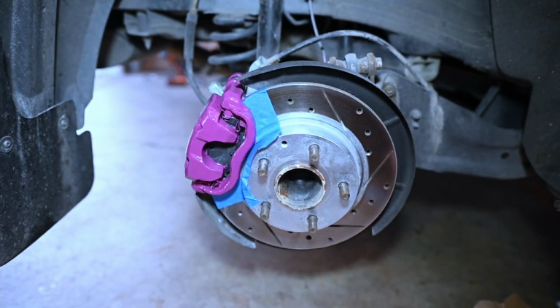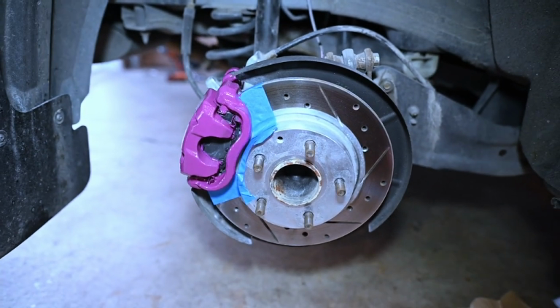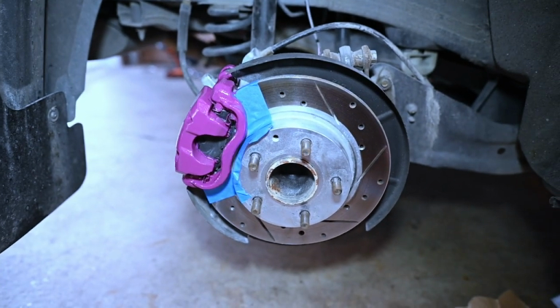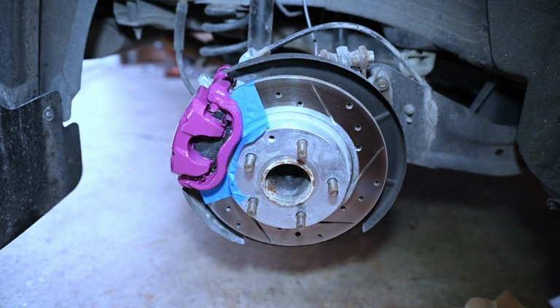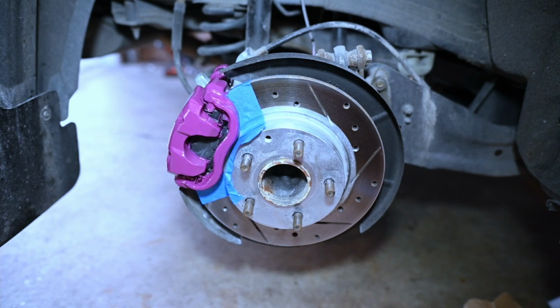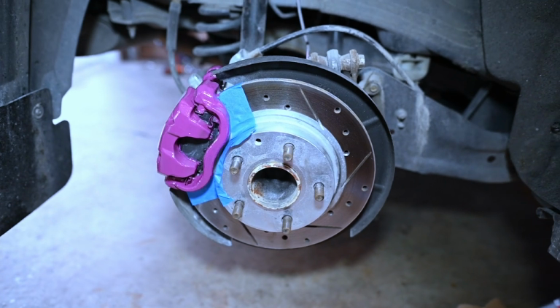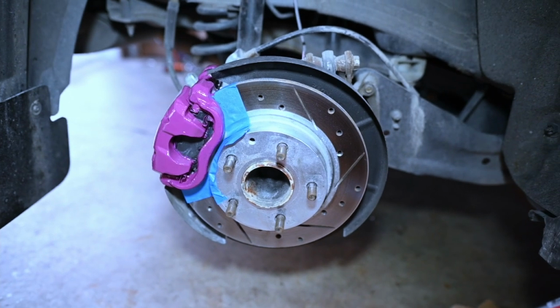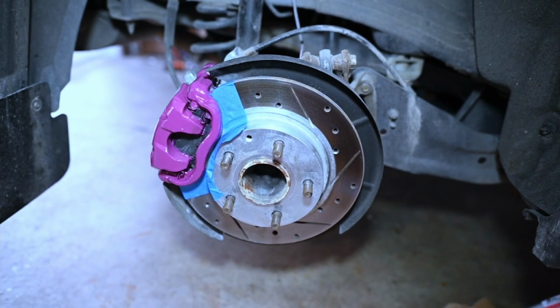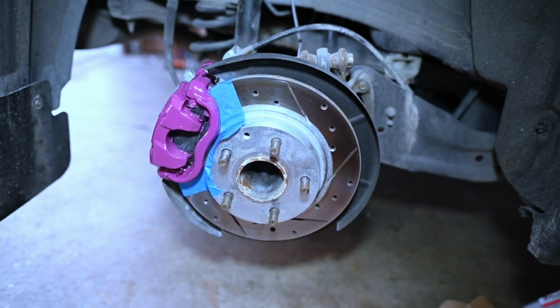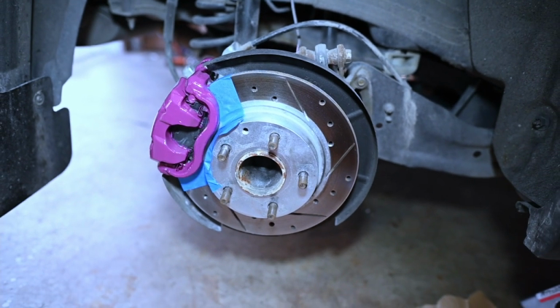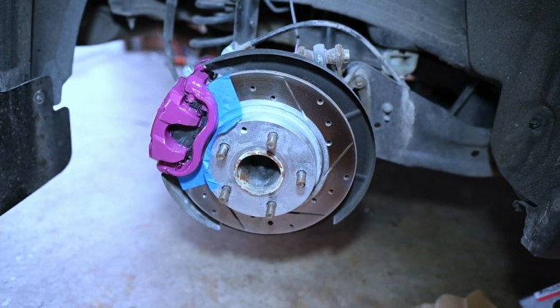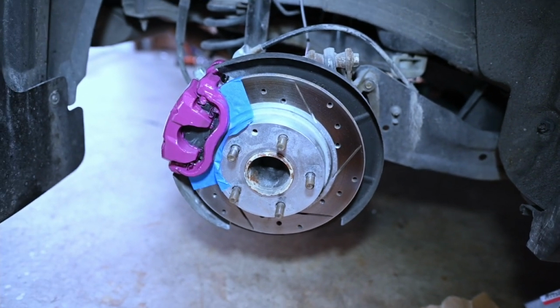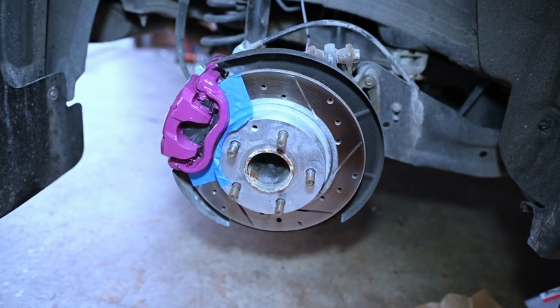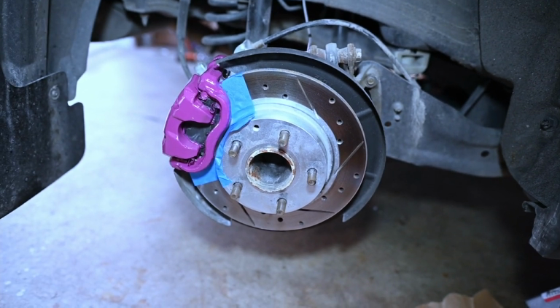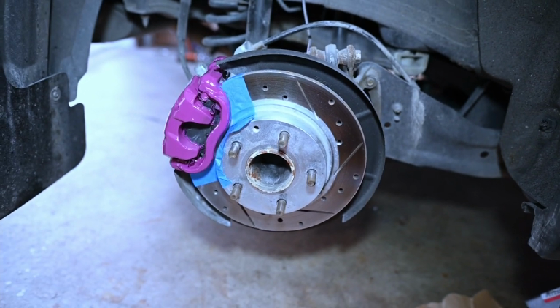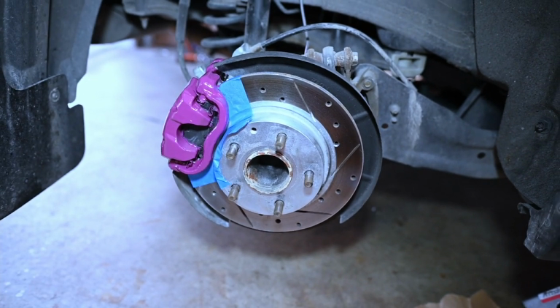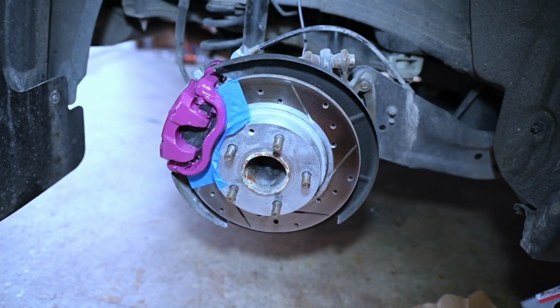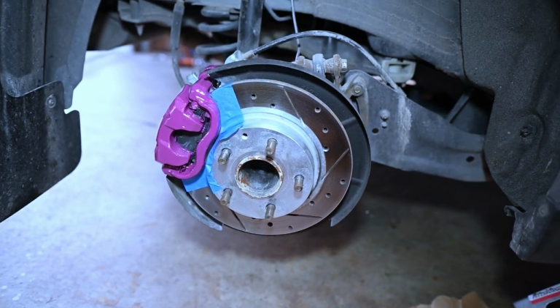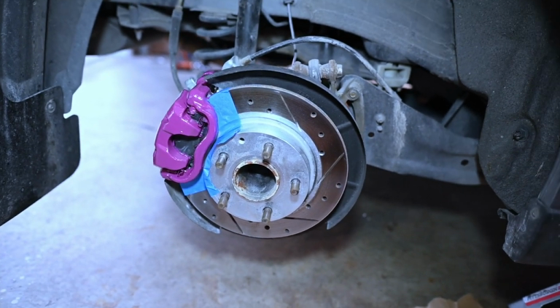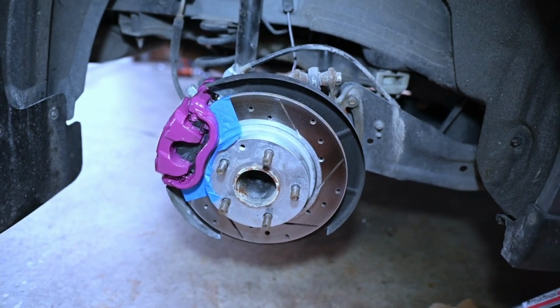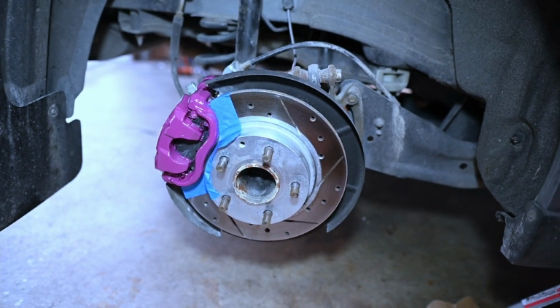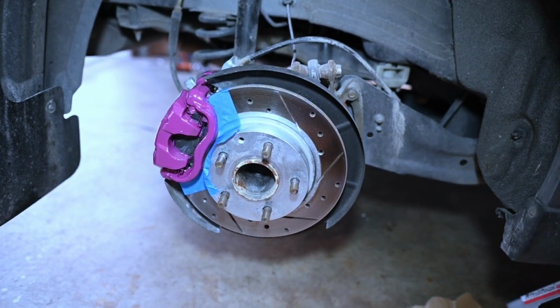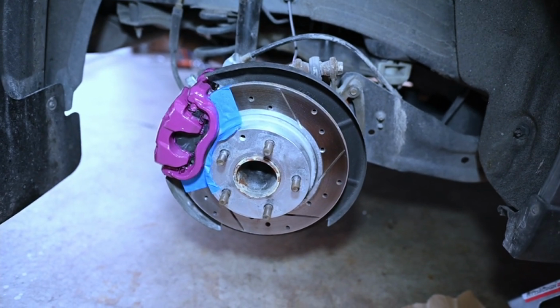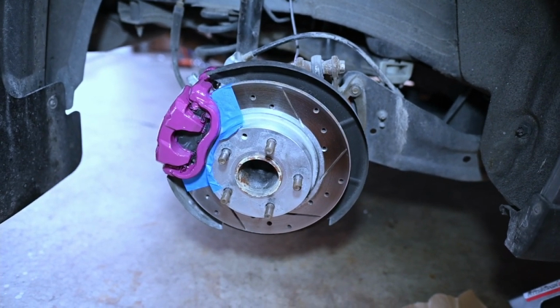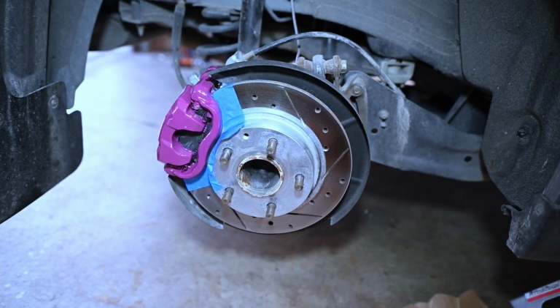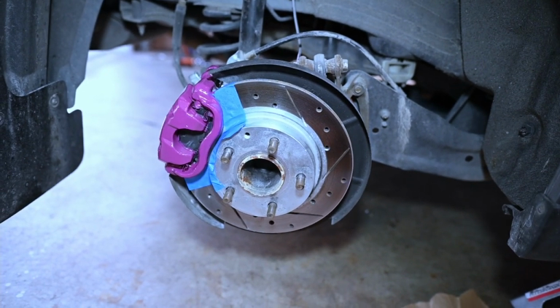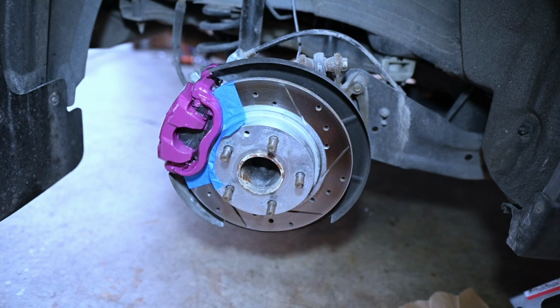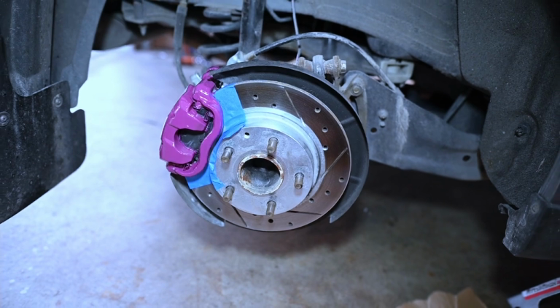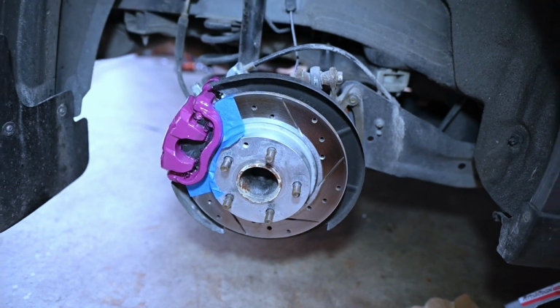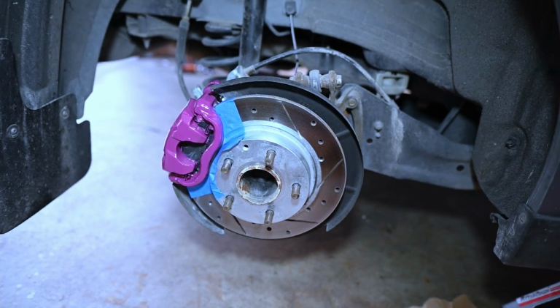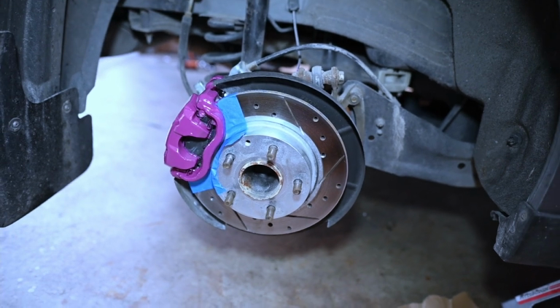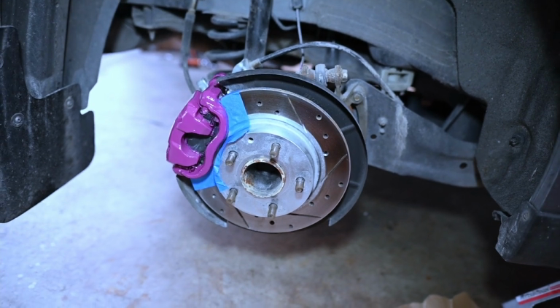So I am just going to go ahead and unmask these rotors, and then I'm going to go ahead and put the tires back on. And we will see what it looks like.